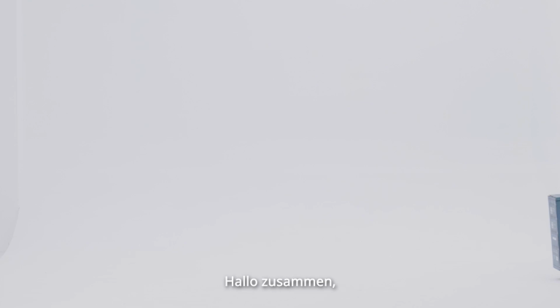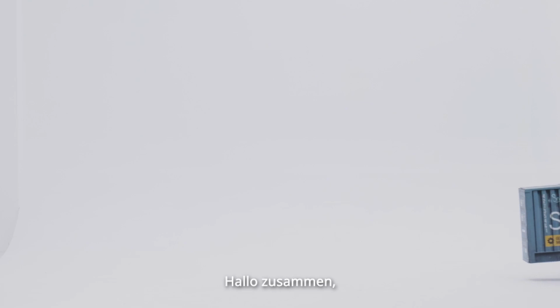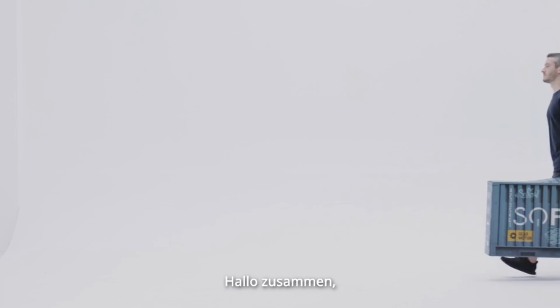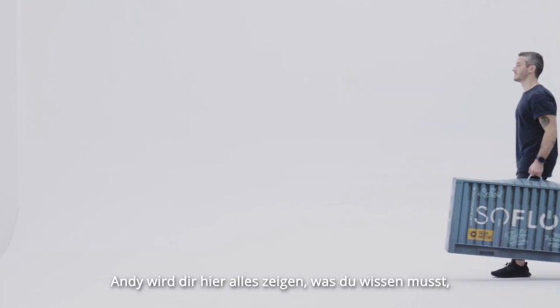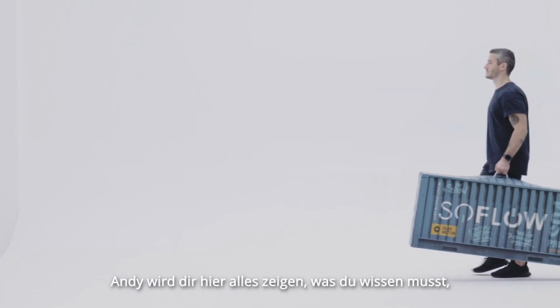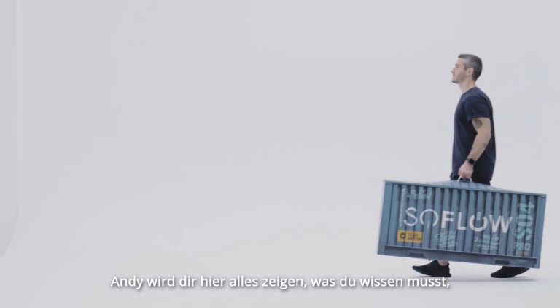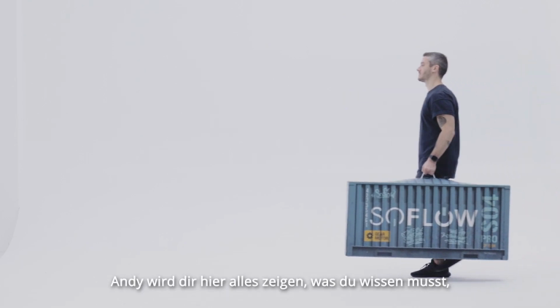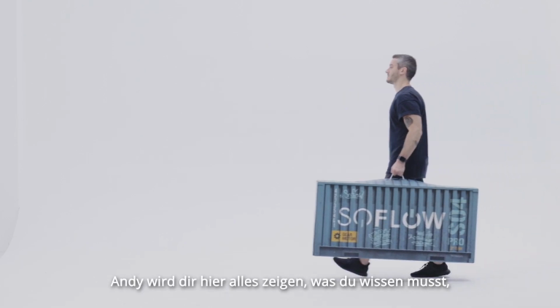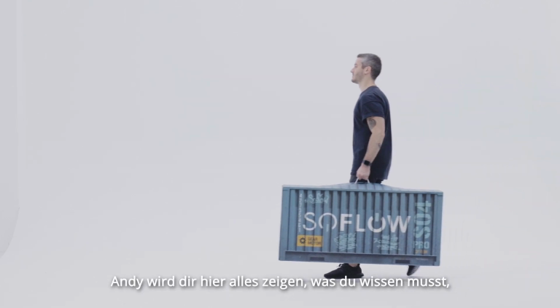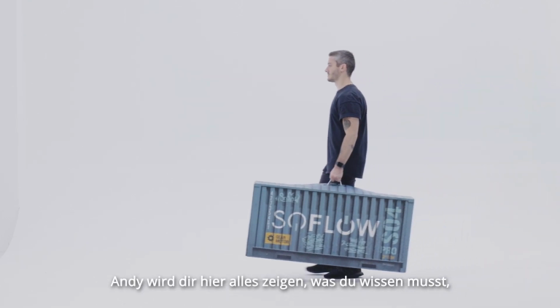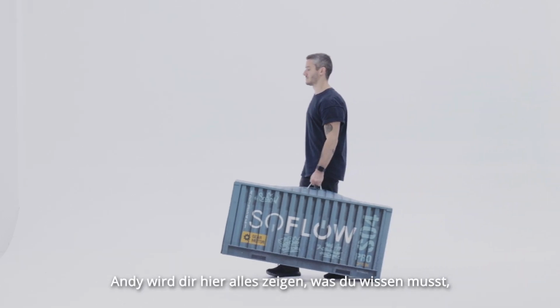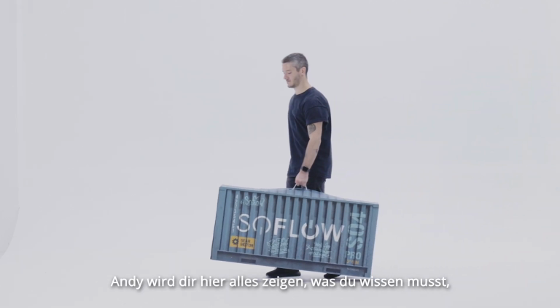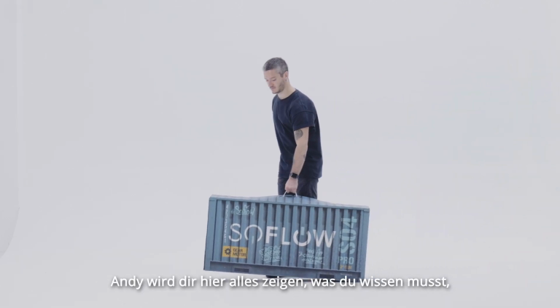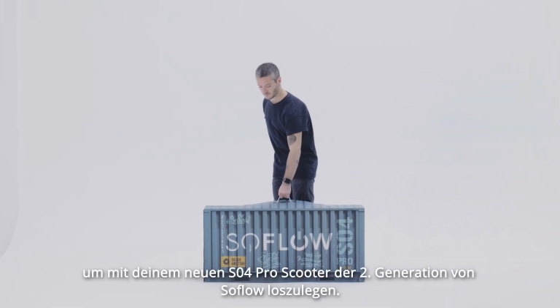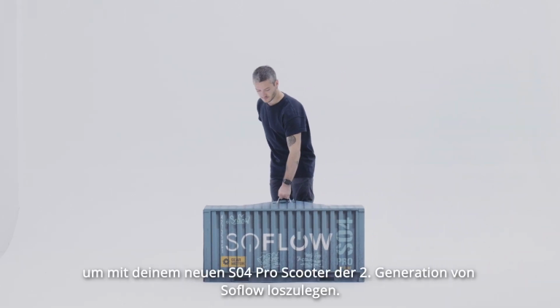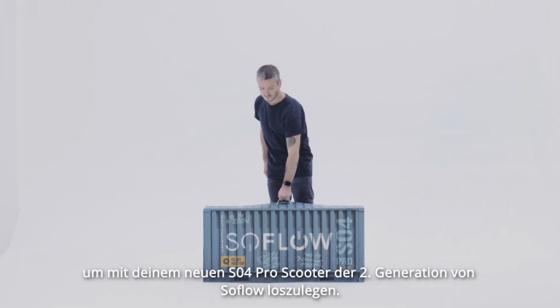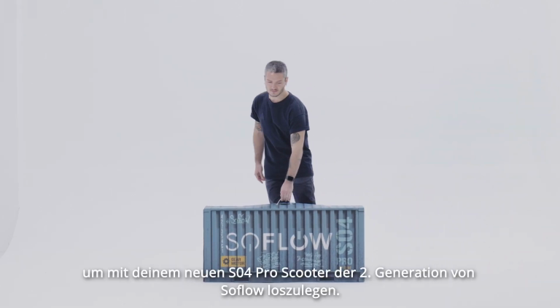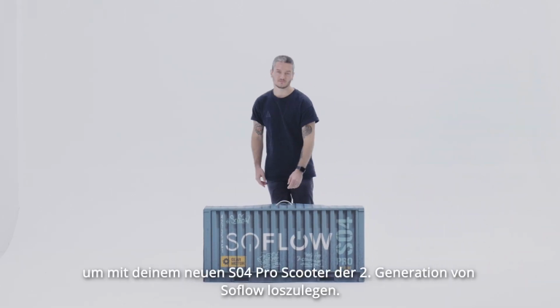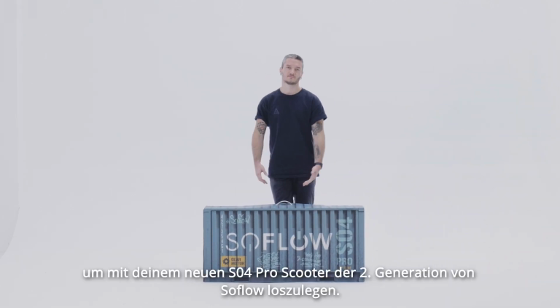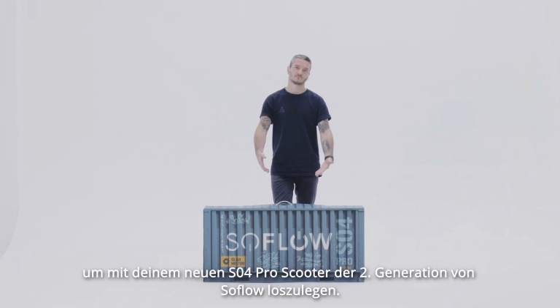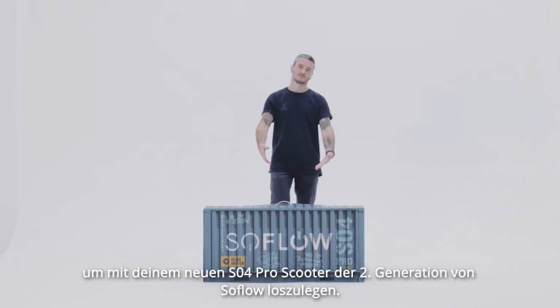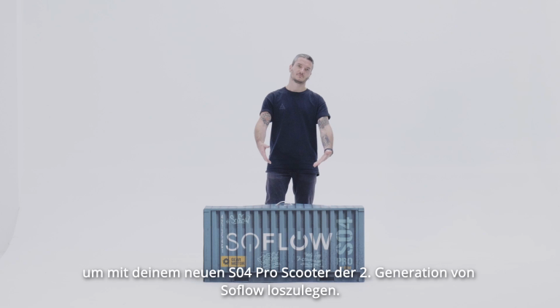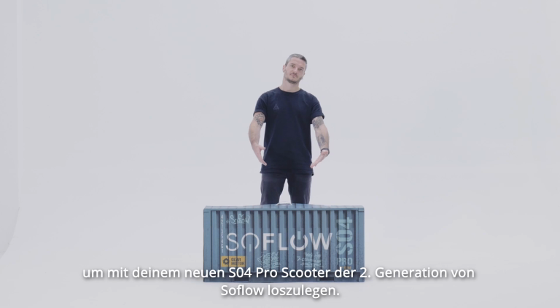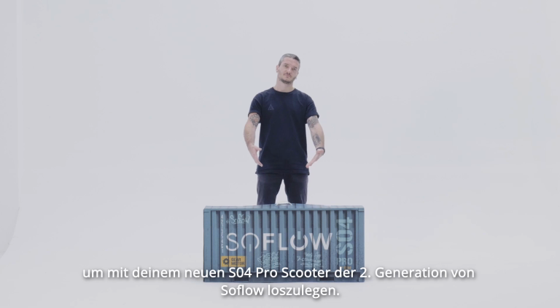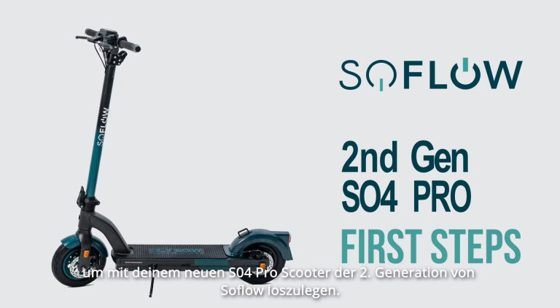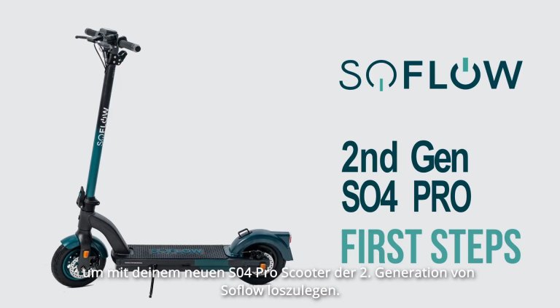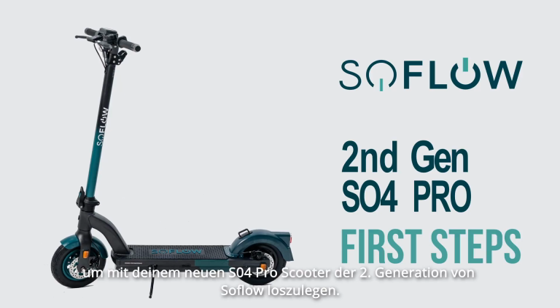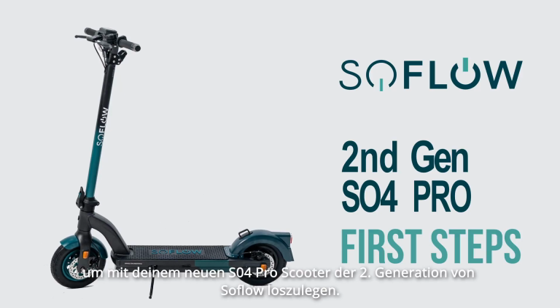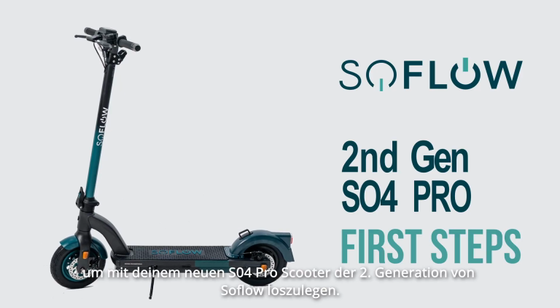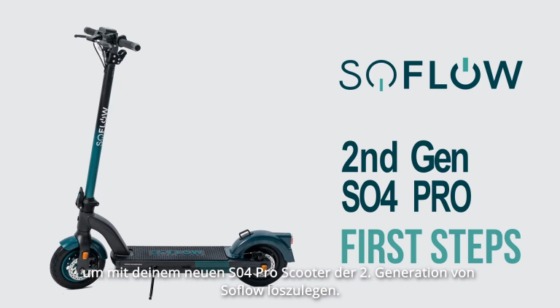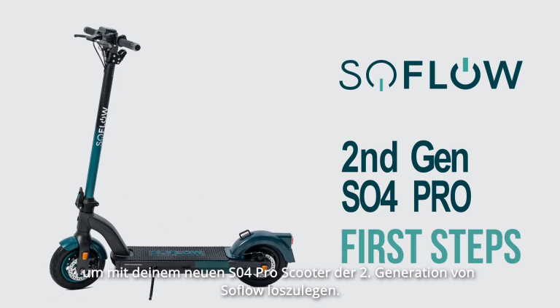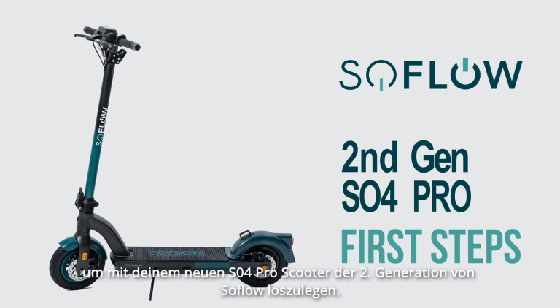Hi there! Andy is going to show you everything you need to know to get started with your new SO4 Pro 2nd Generation Scooter from SoFlo.